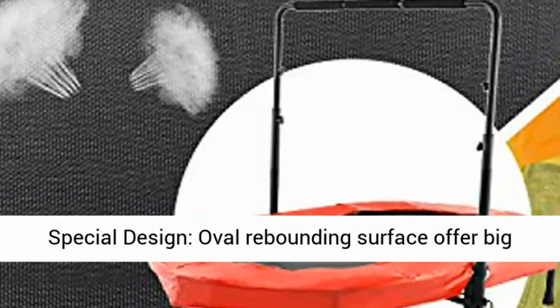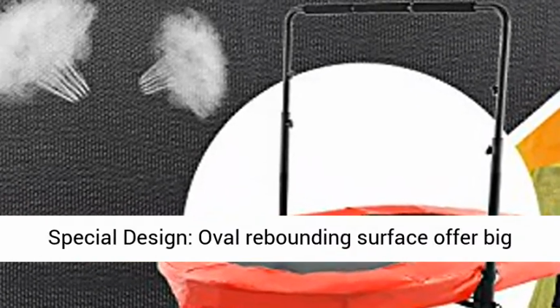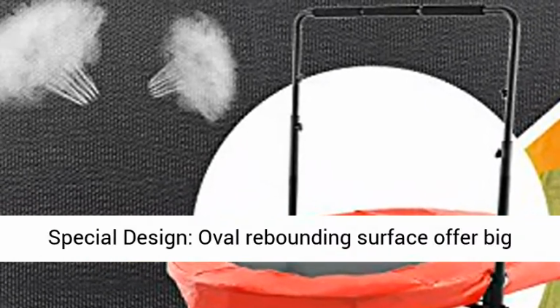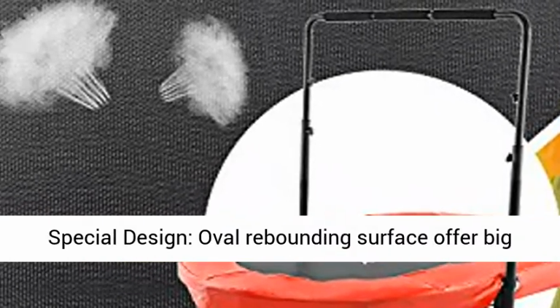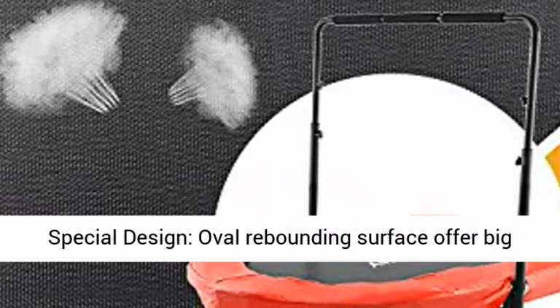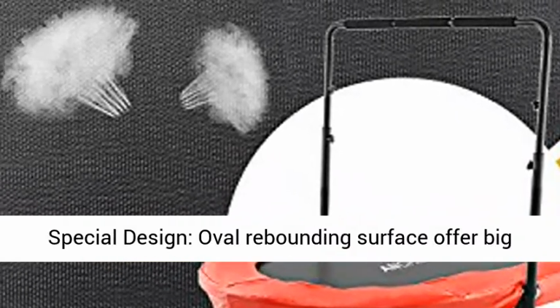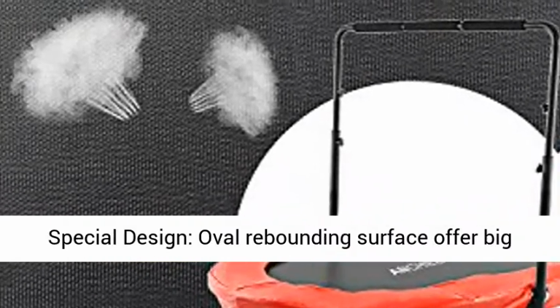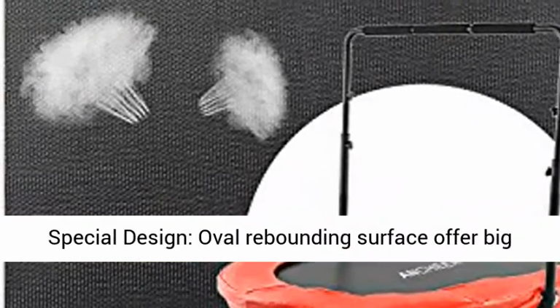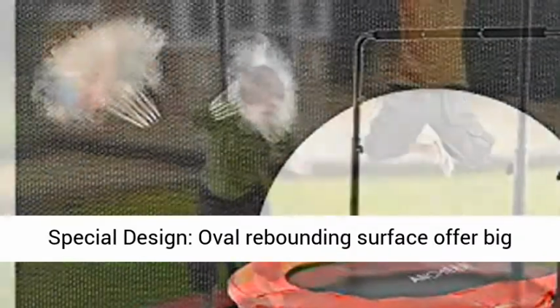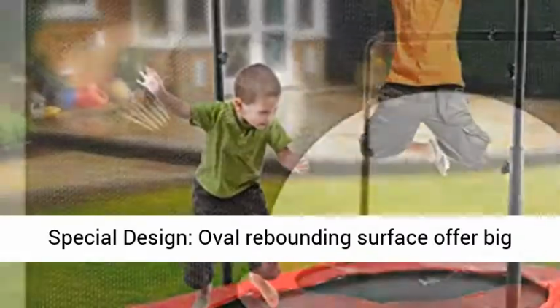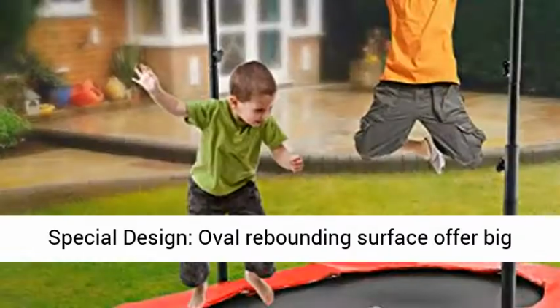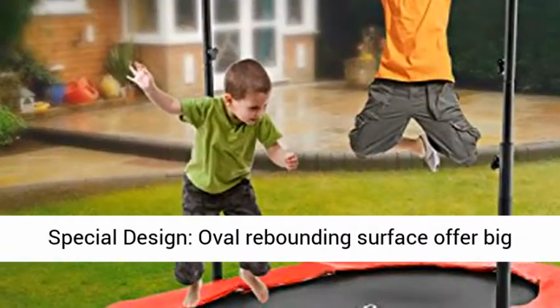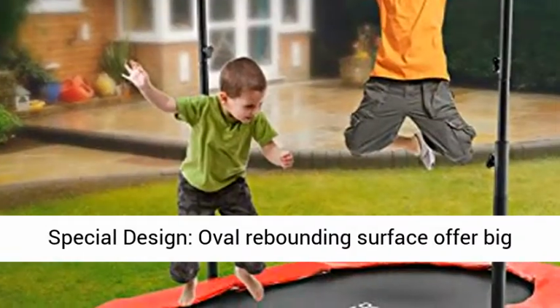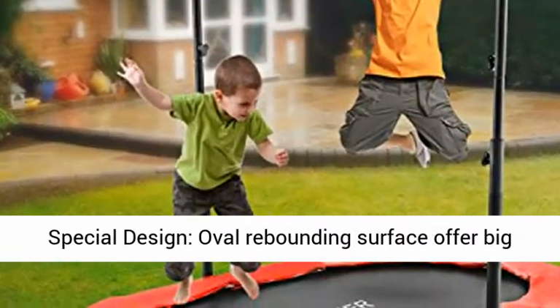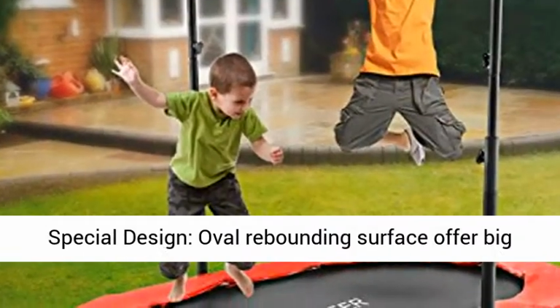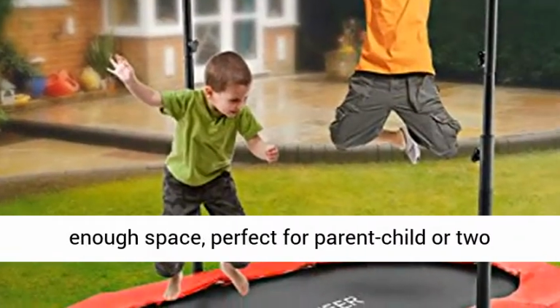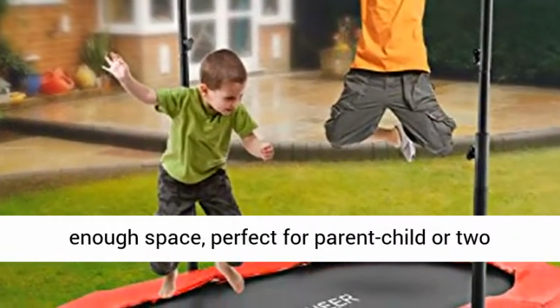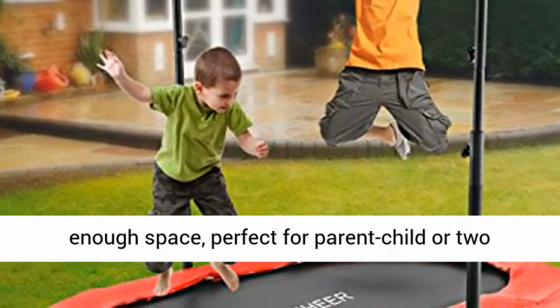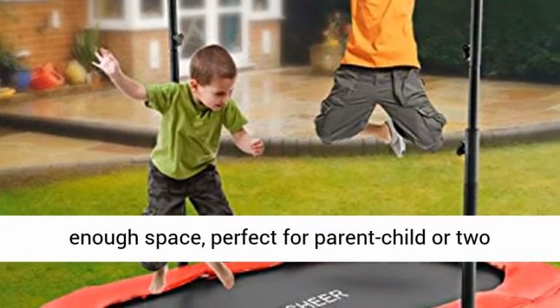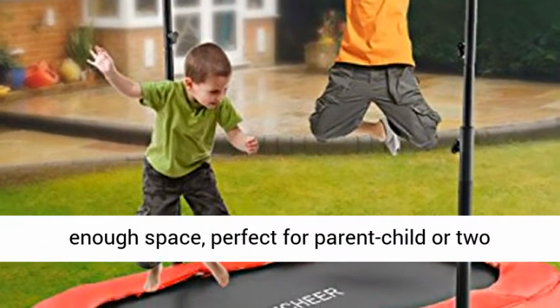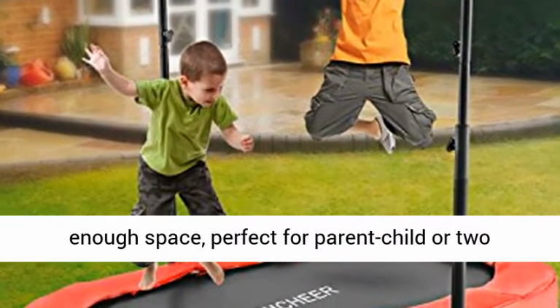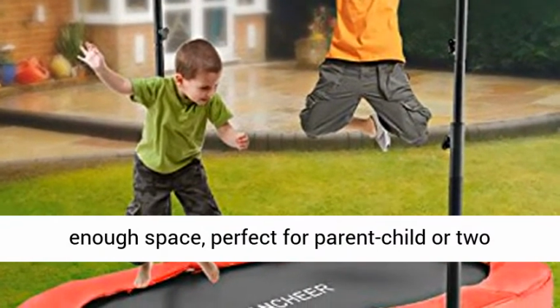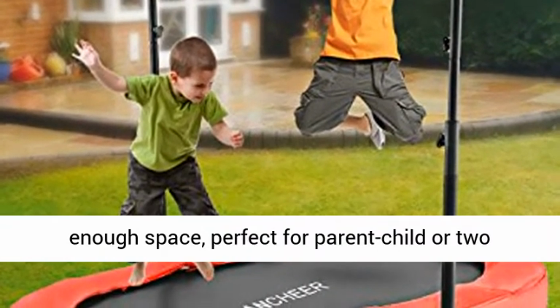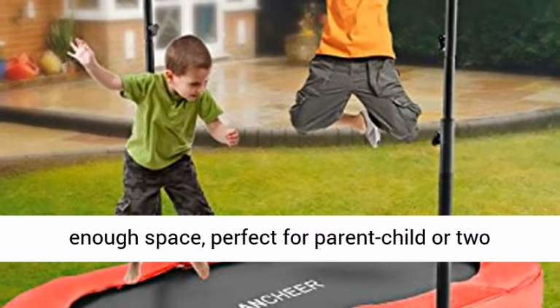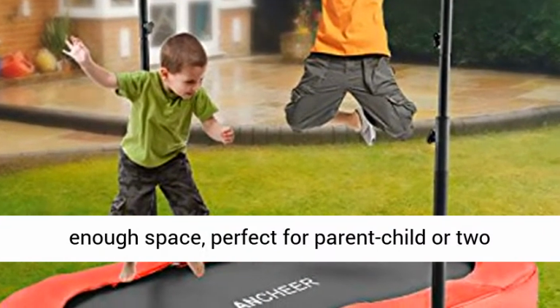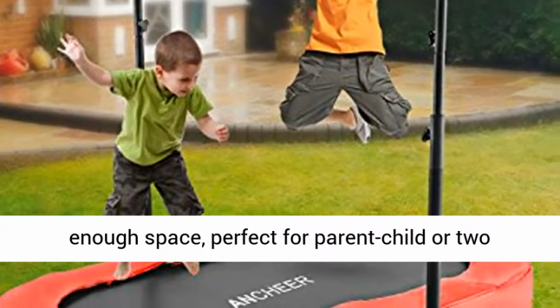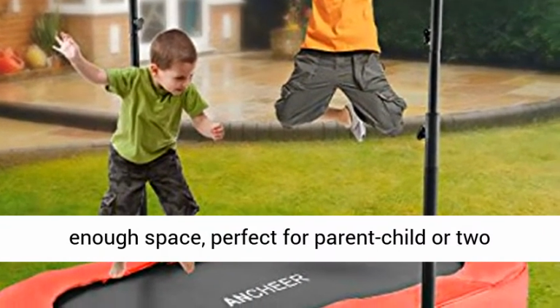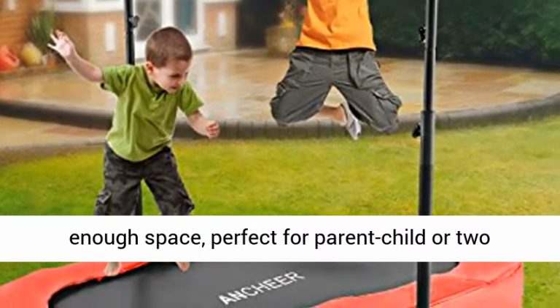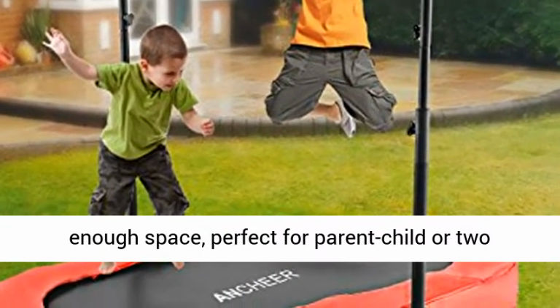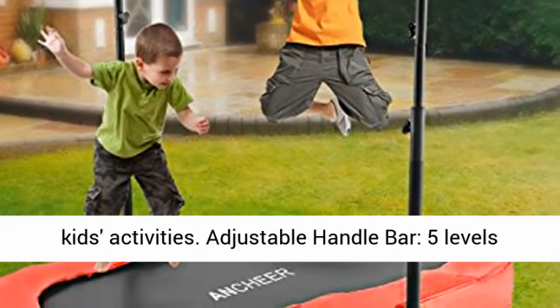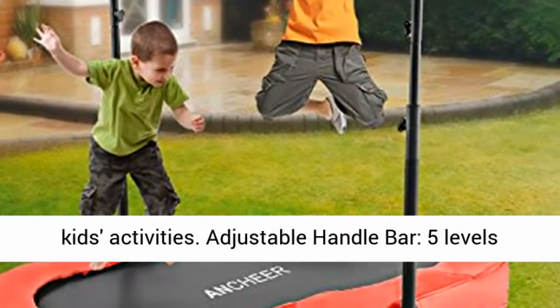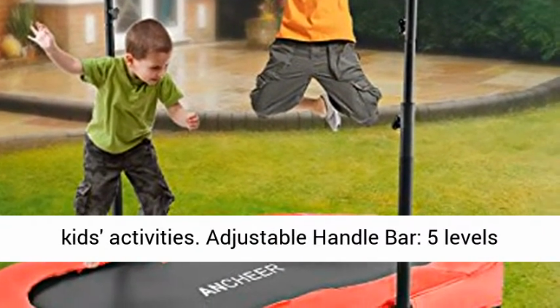Special Design: Oval Rebounding Surface offers big enough space, perfect for parent-child or two kids activities.